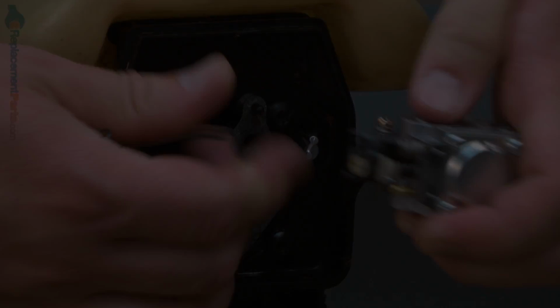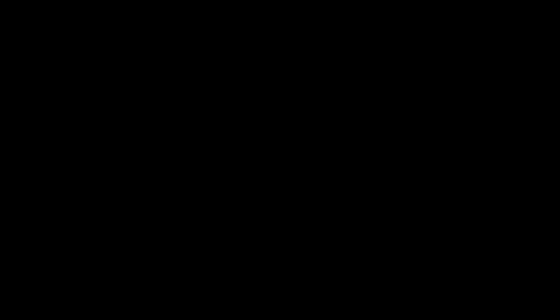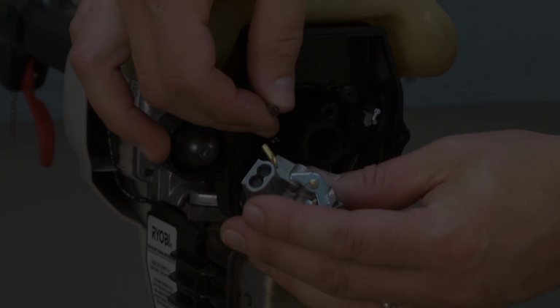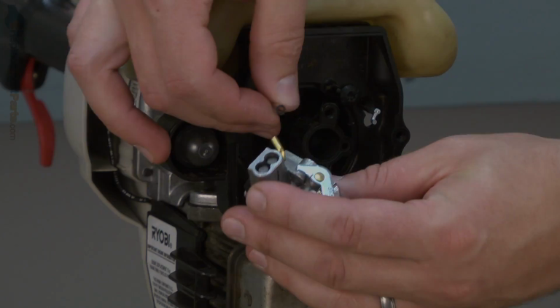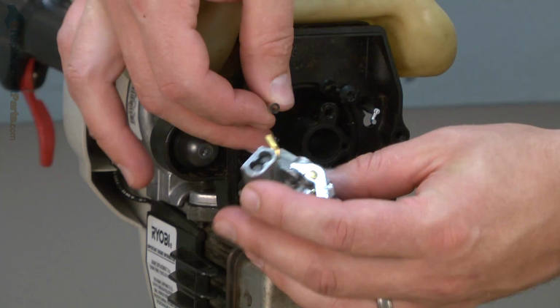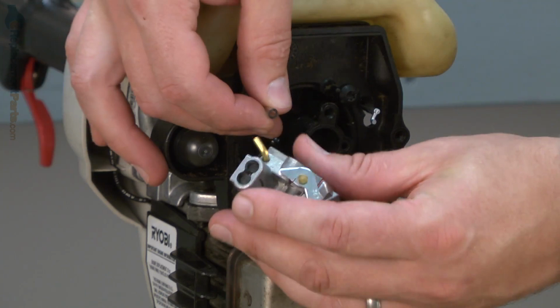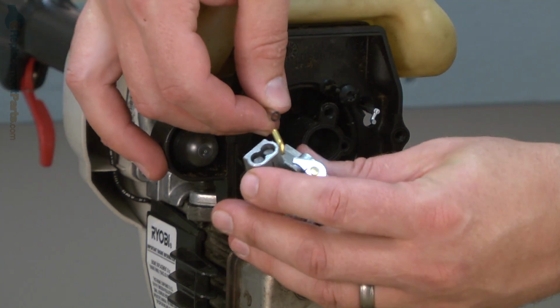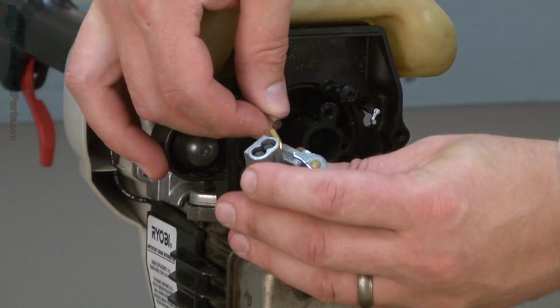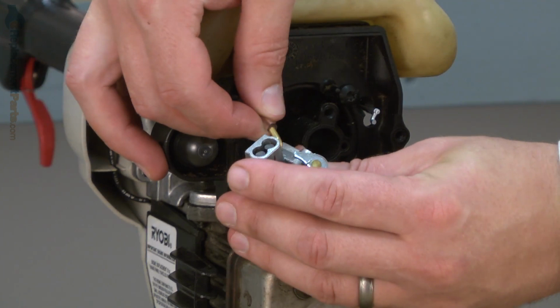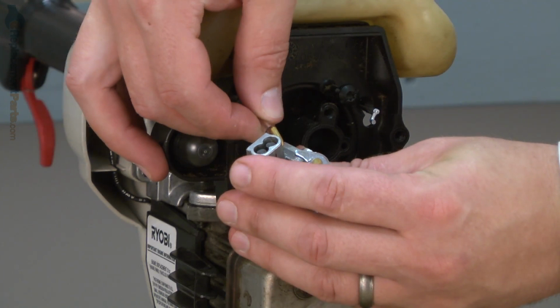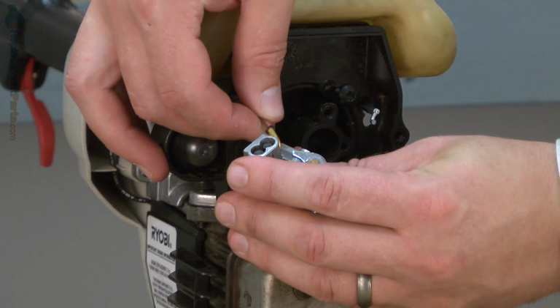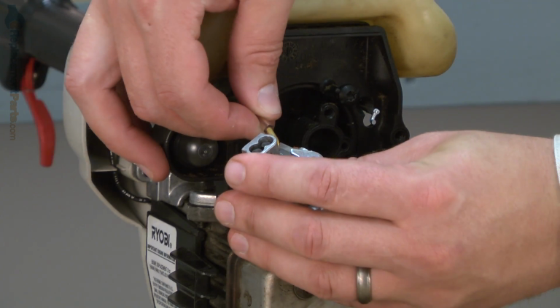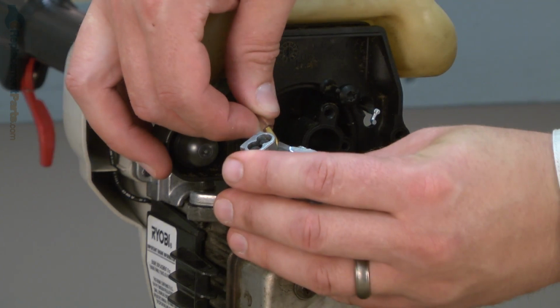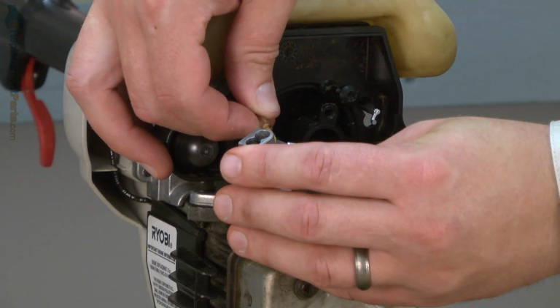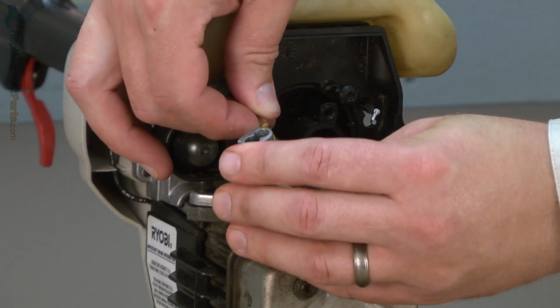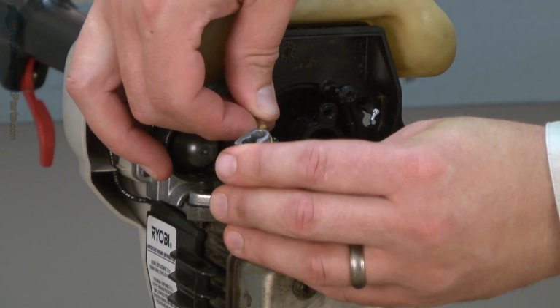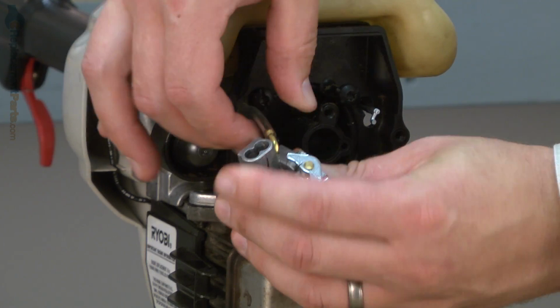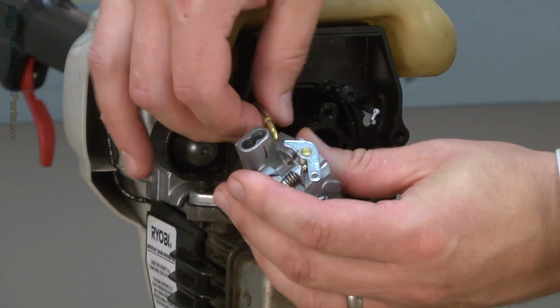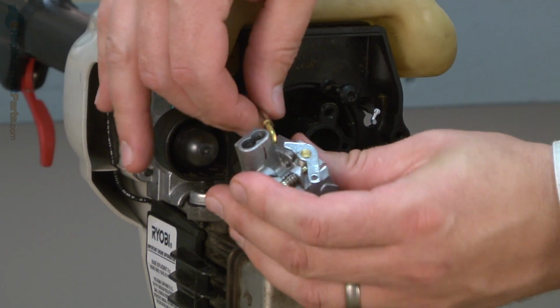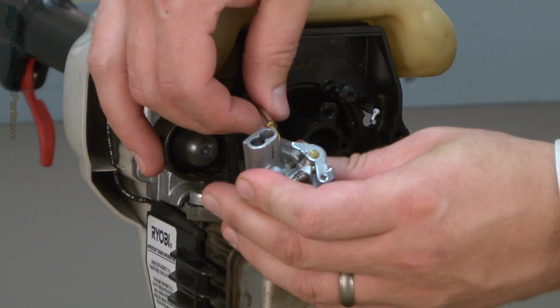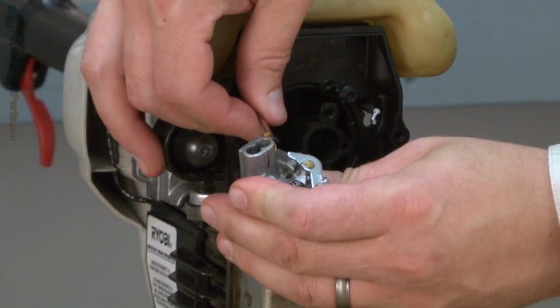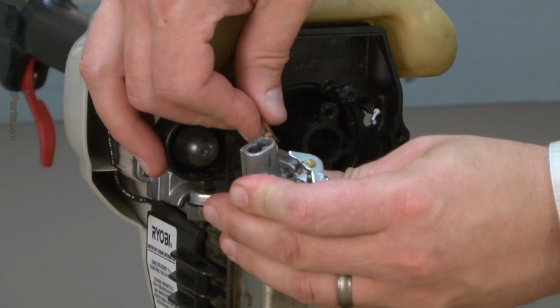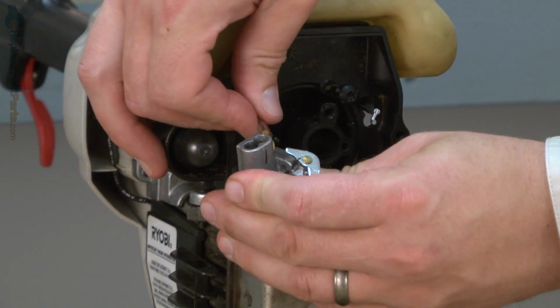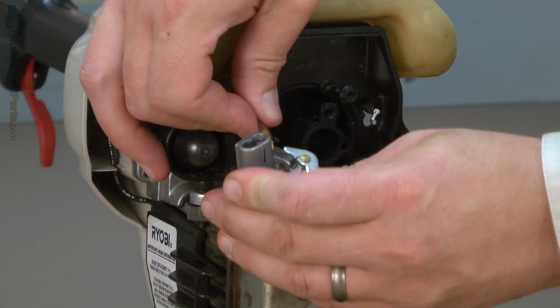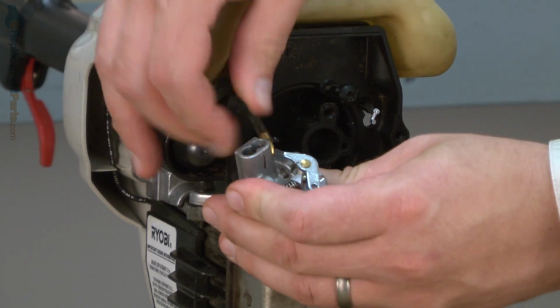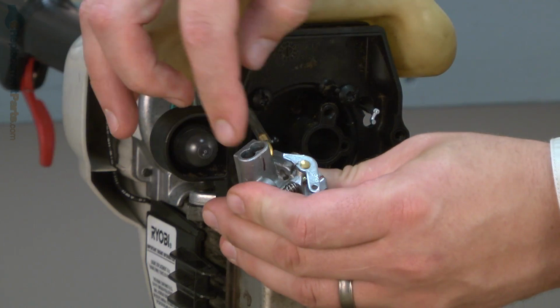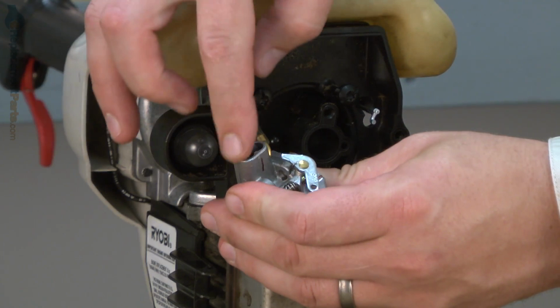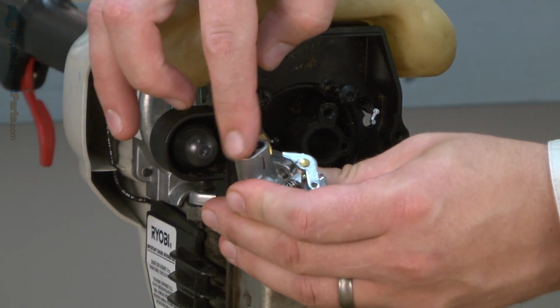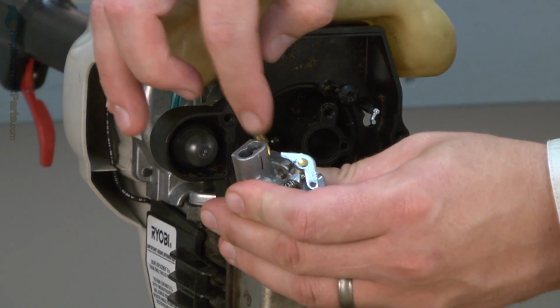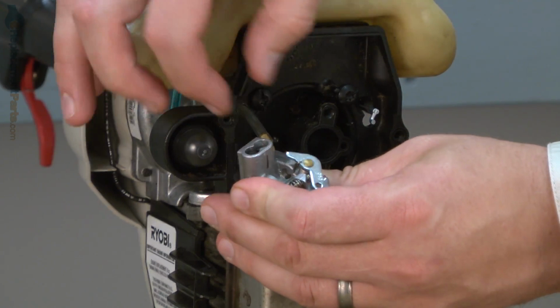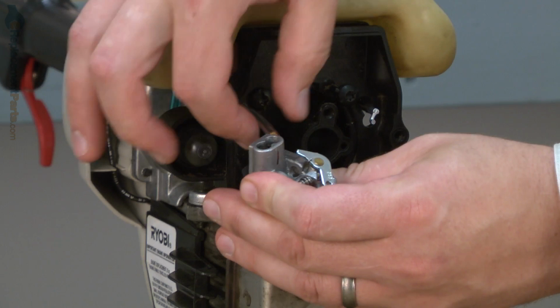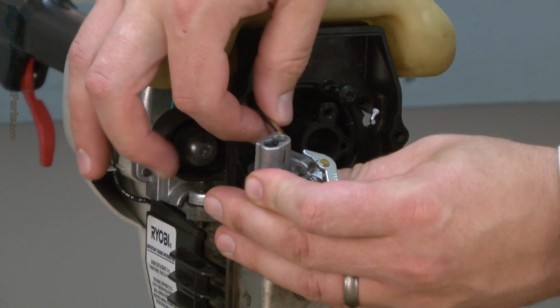Now I'll reattach the line that goes to the primer. This is the one next to the adjustments.